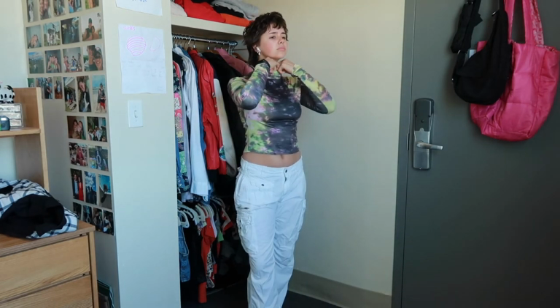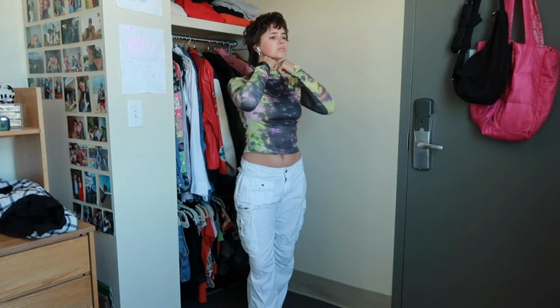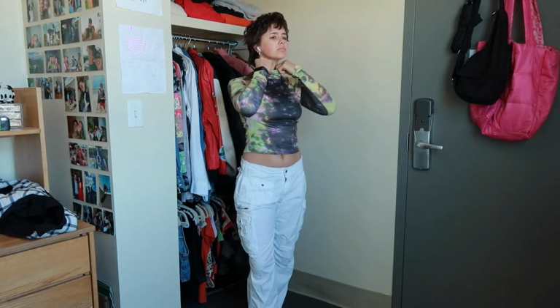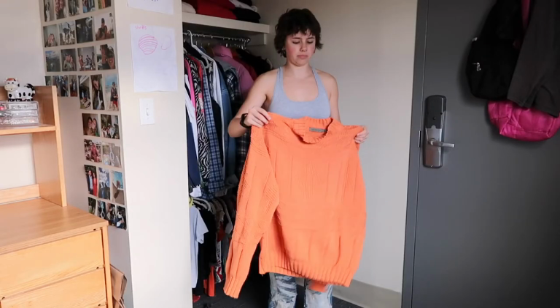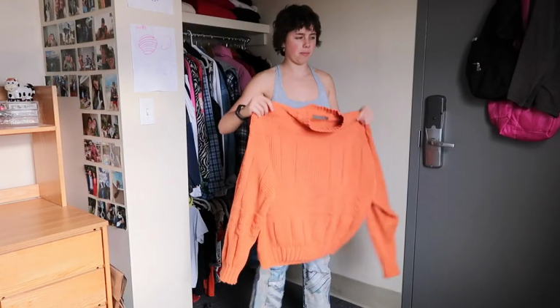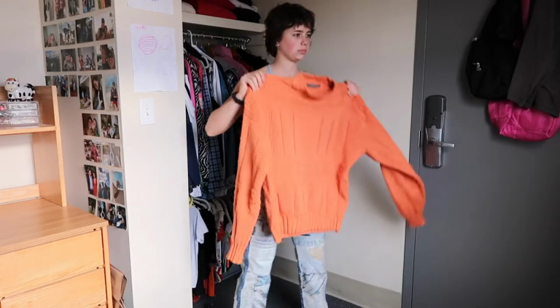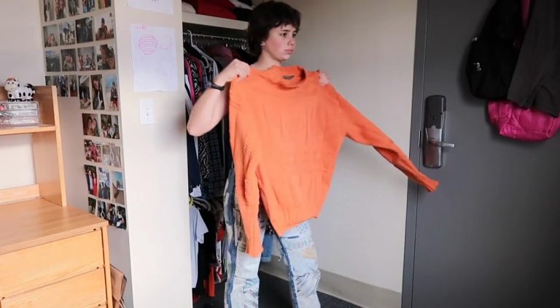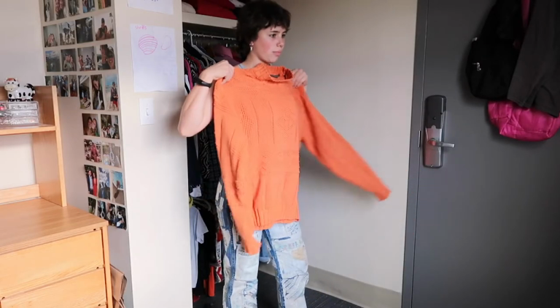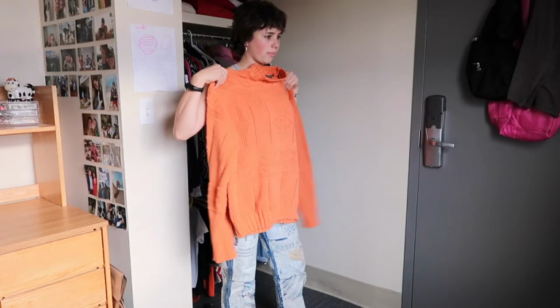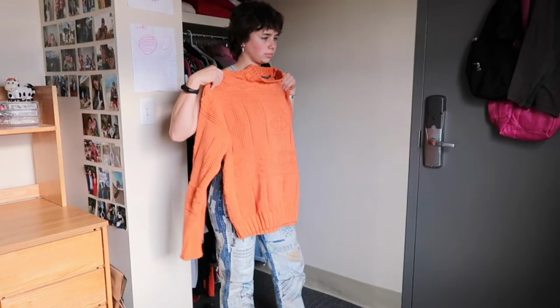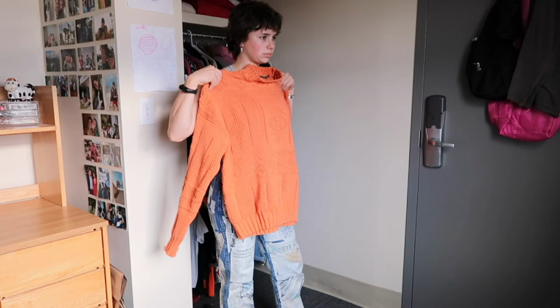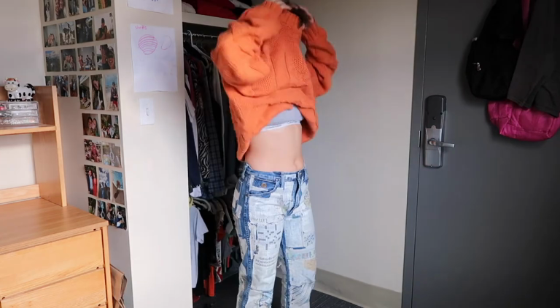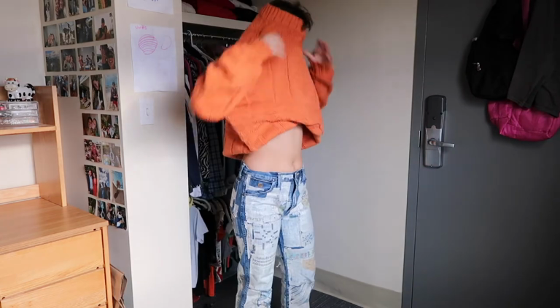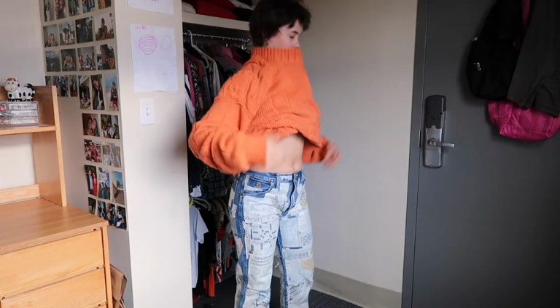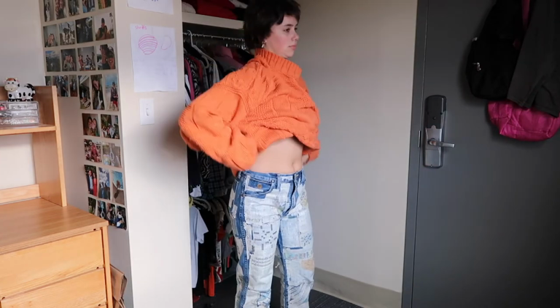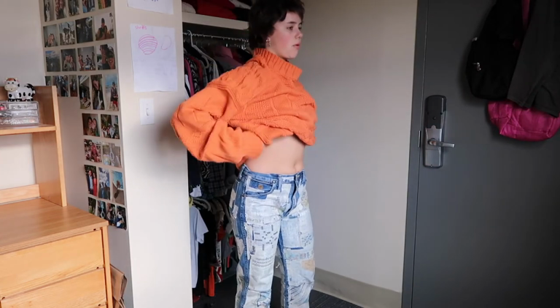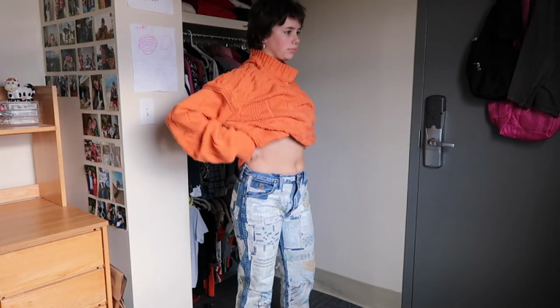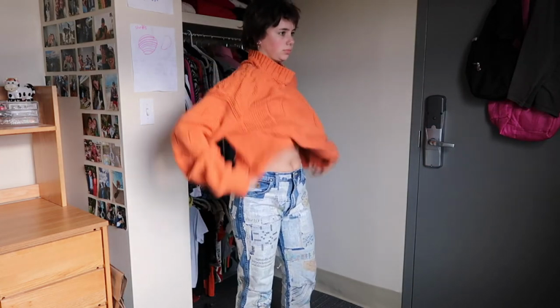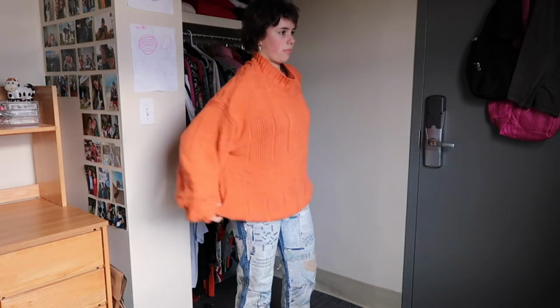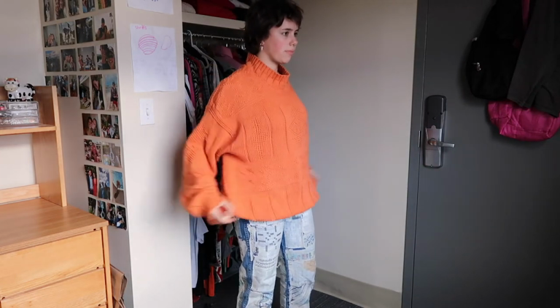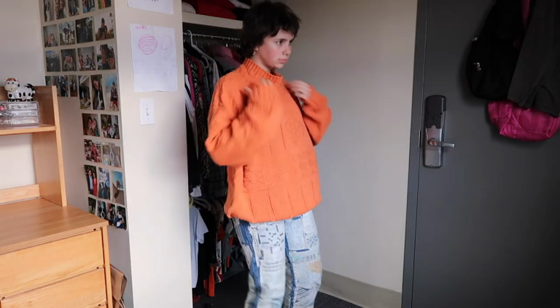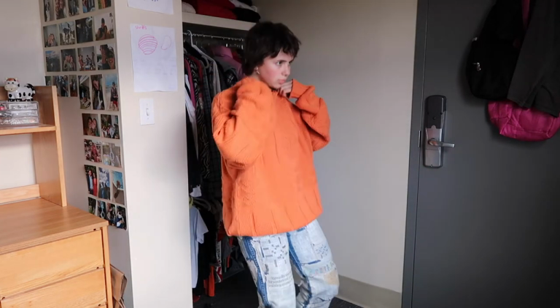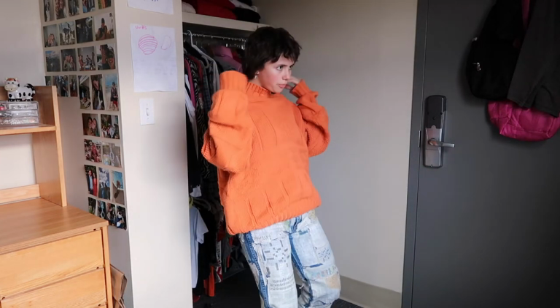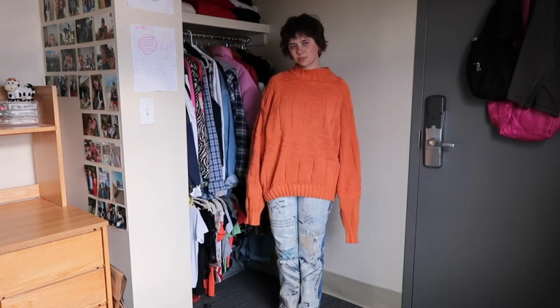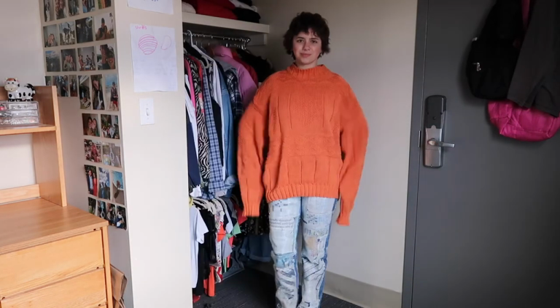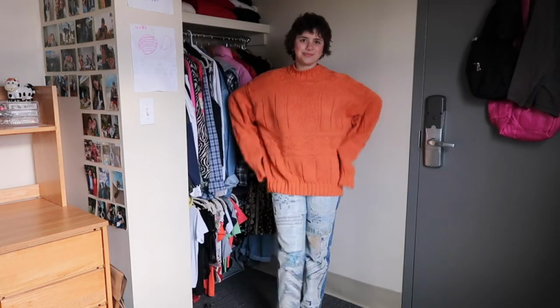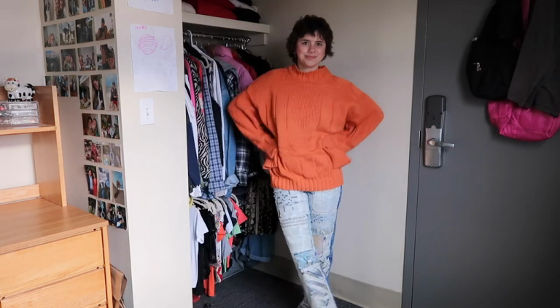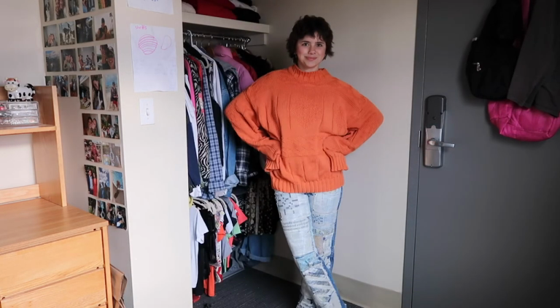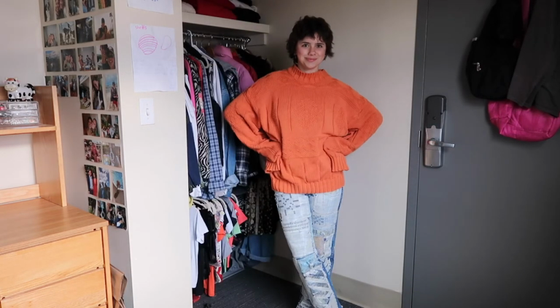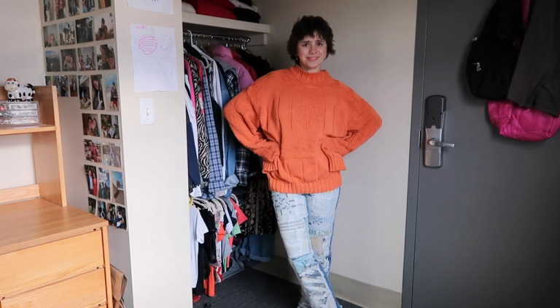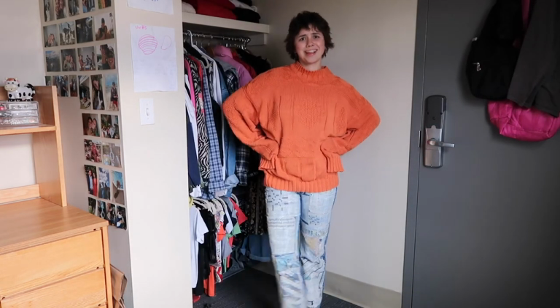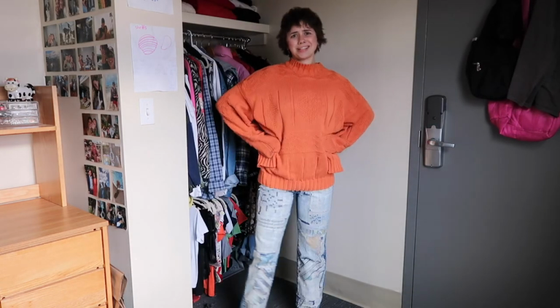And then we have the same jeans again but with my turtleneck. I wore that this week and I thought it was really cute — kind of mixed things up with a little more color.